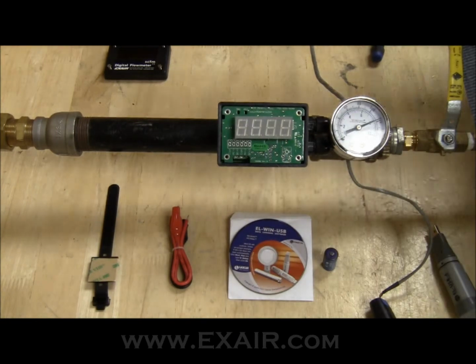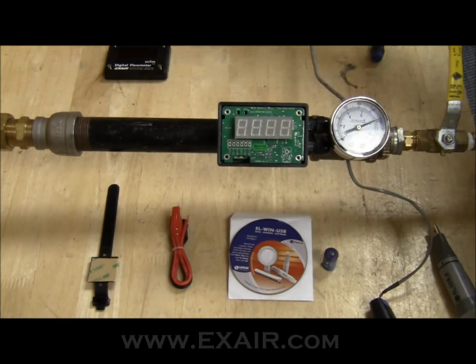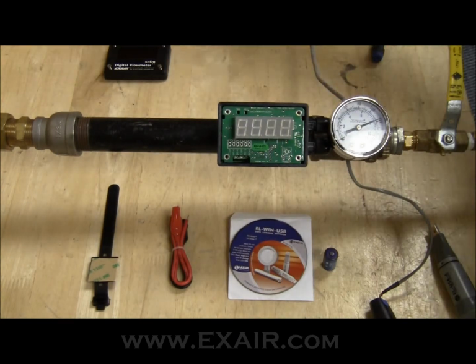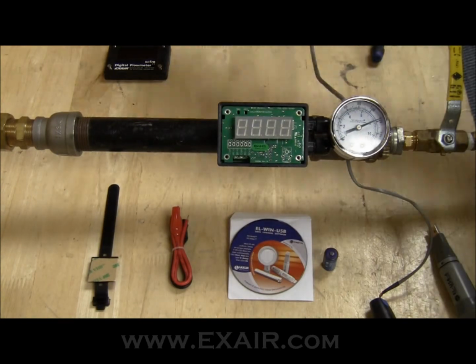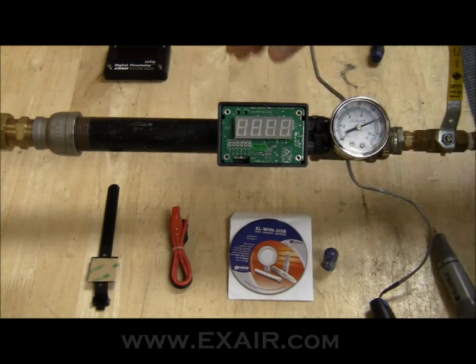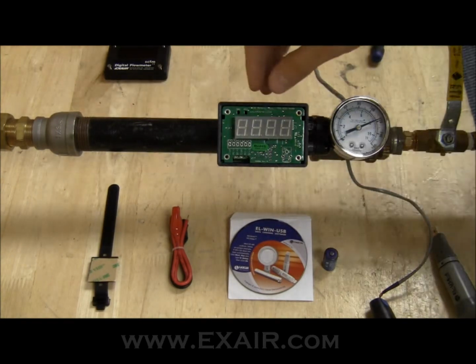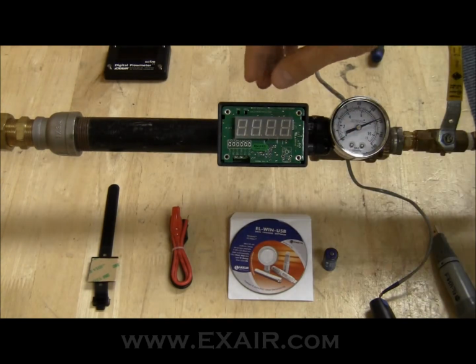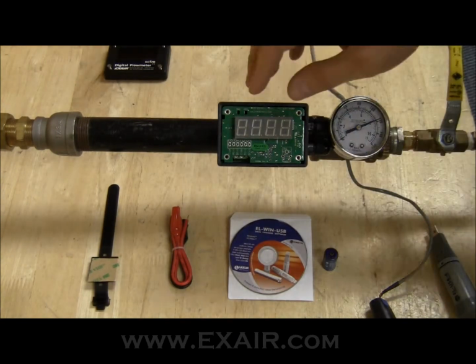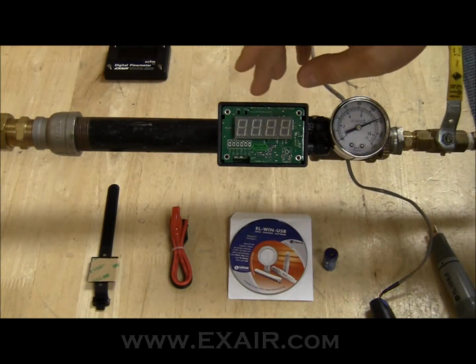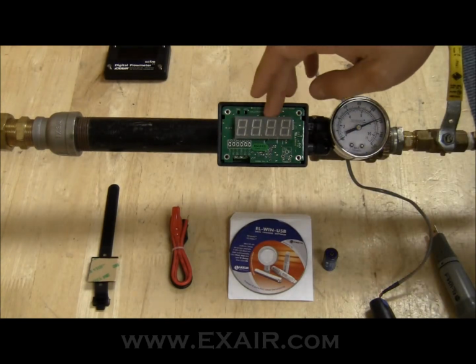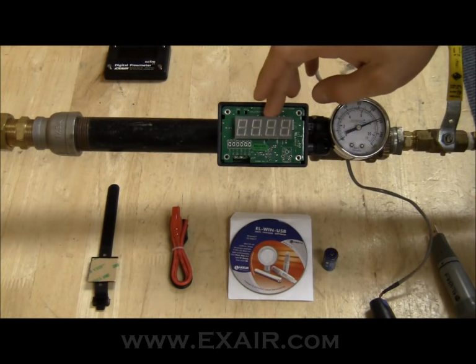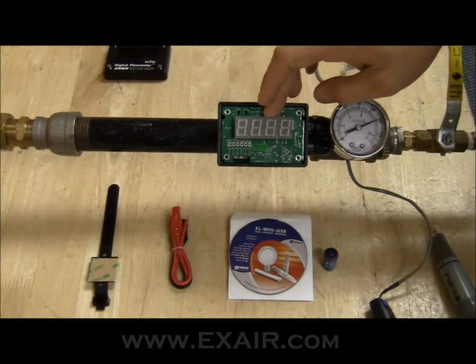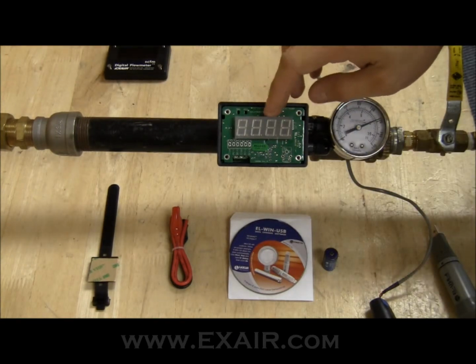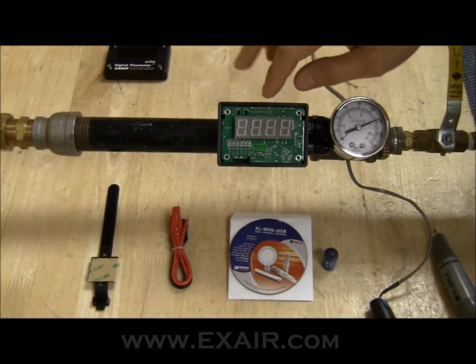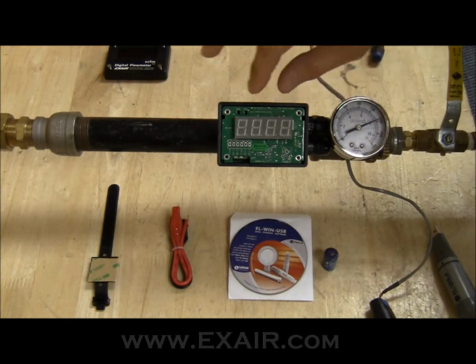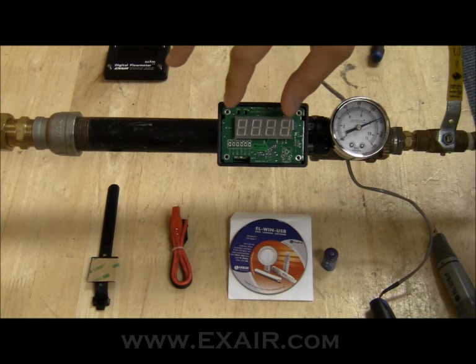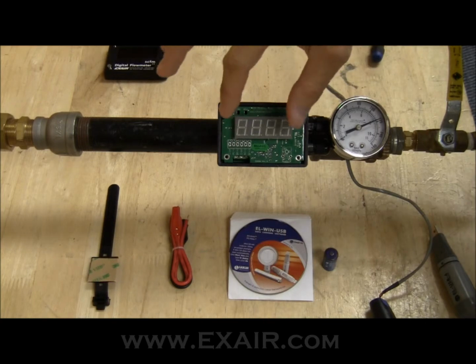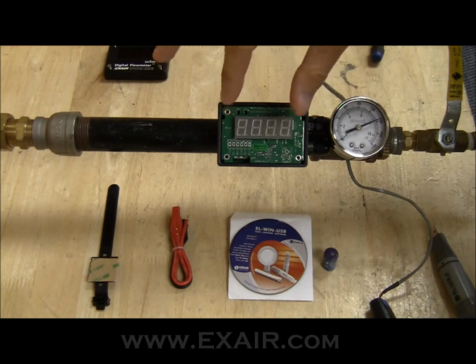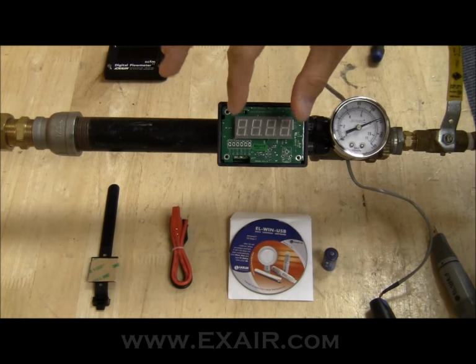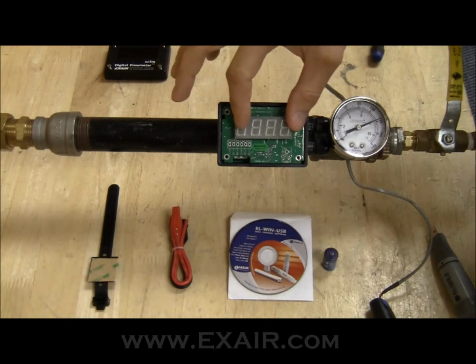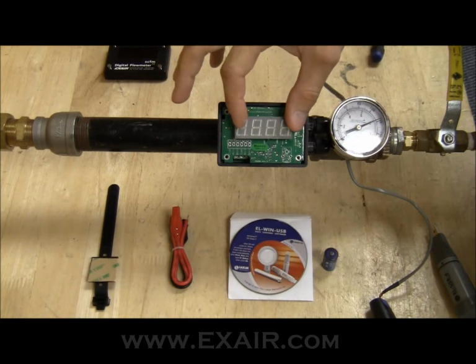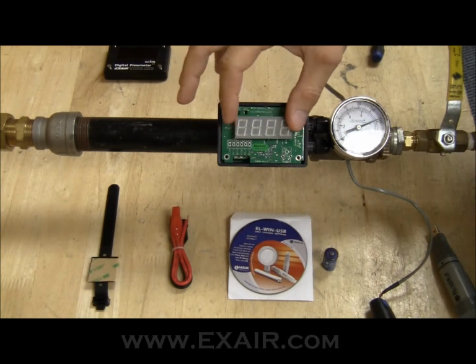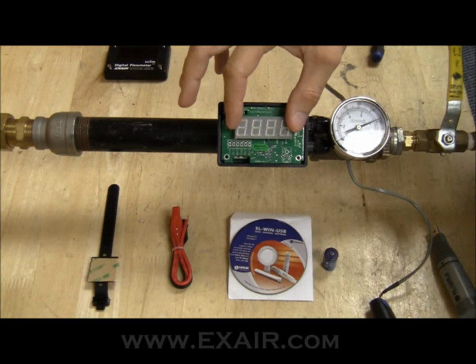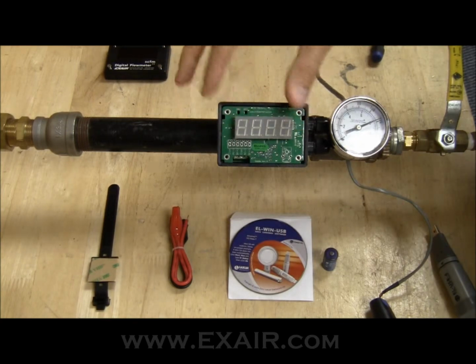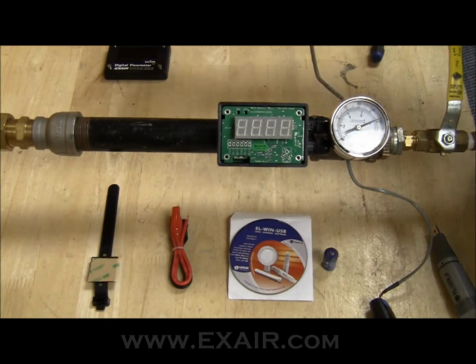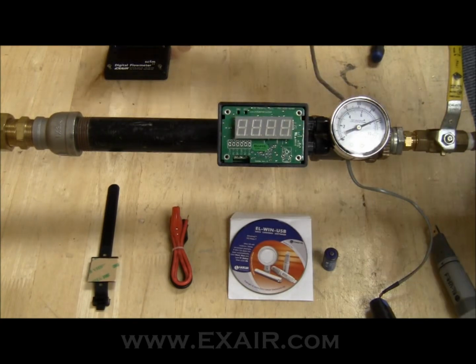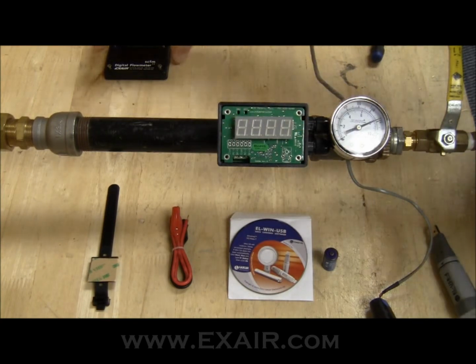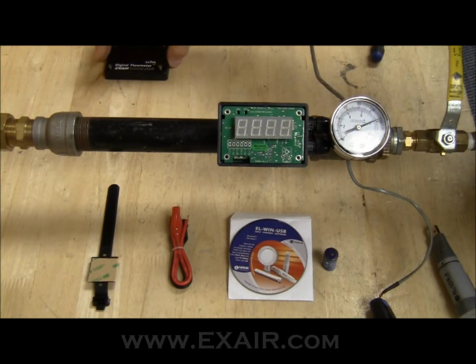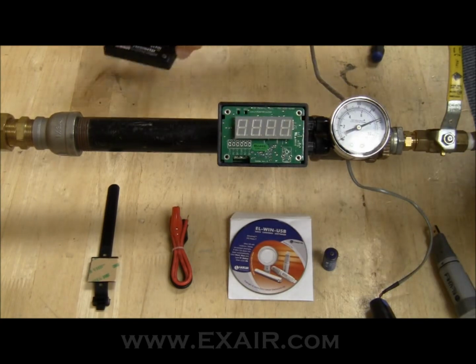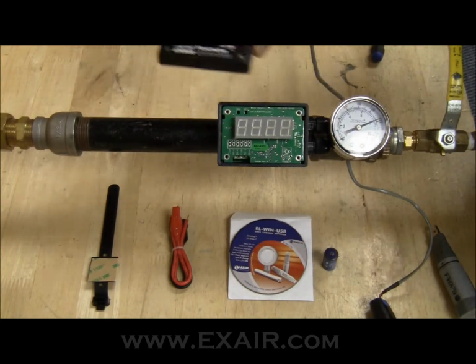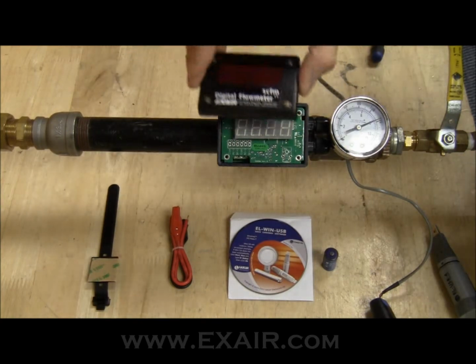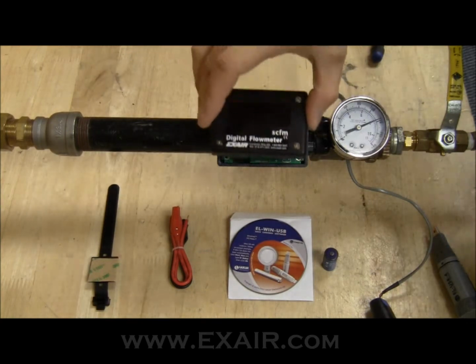I now have the power removed again from the digital flow meter. The top circuit board is back in place, and I'm going to install the face plate.